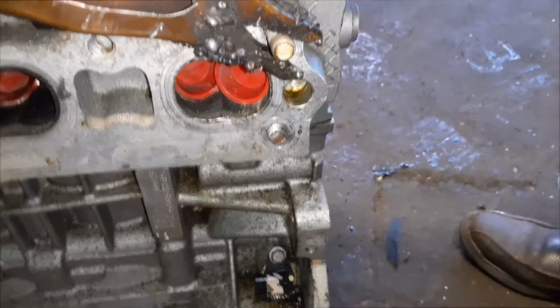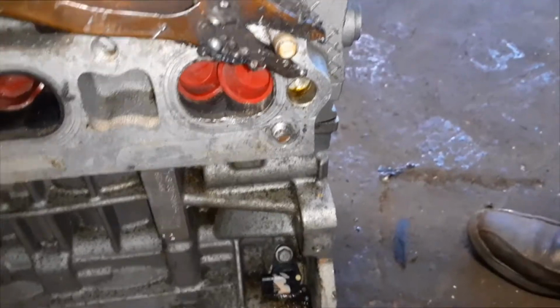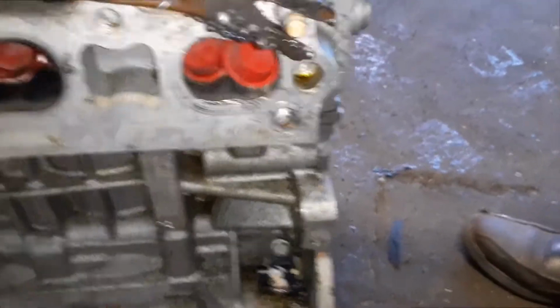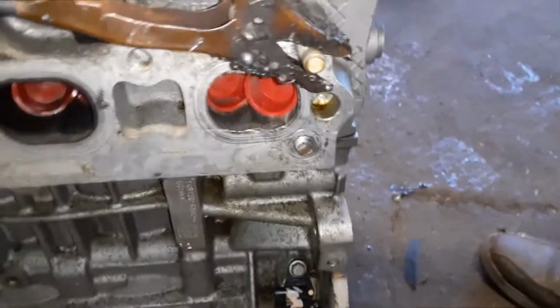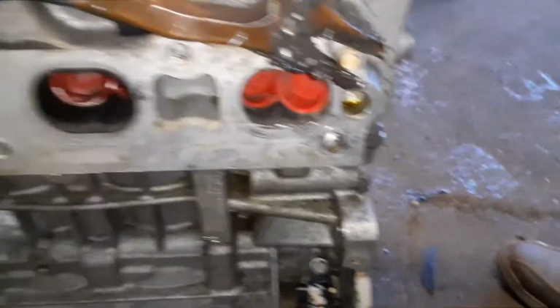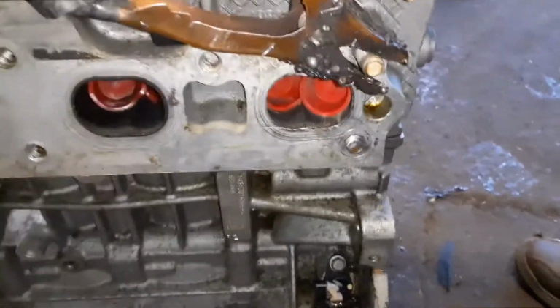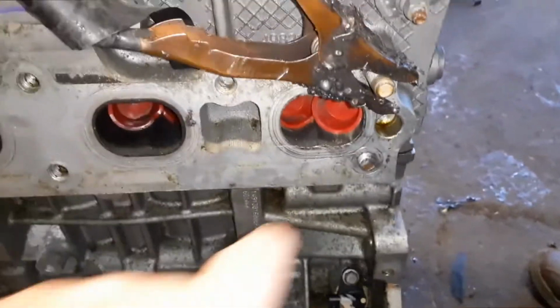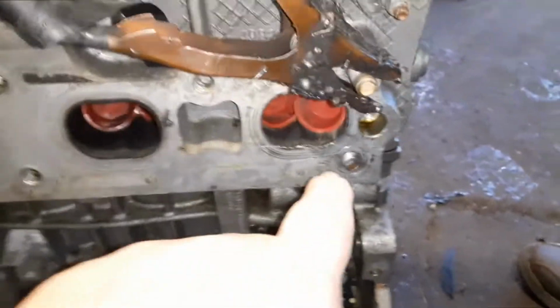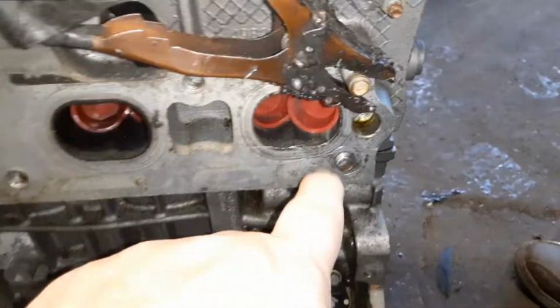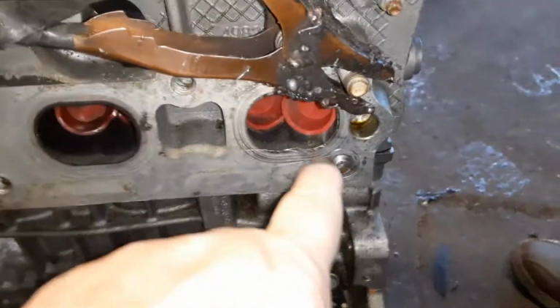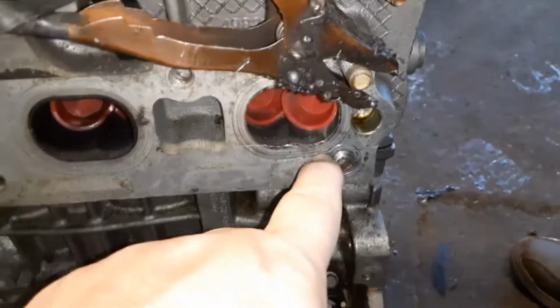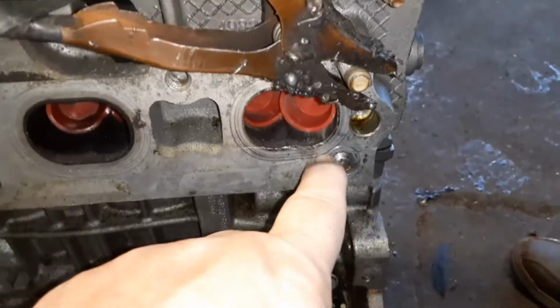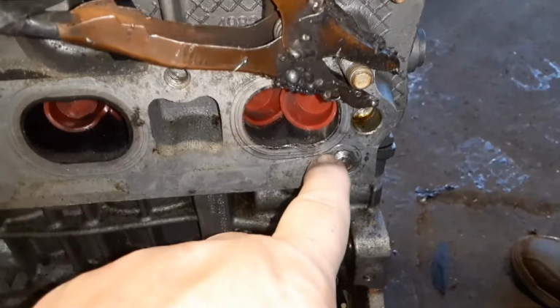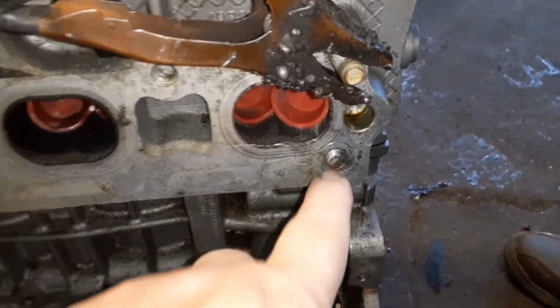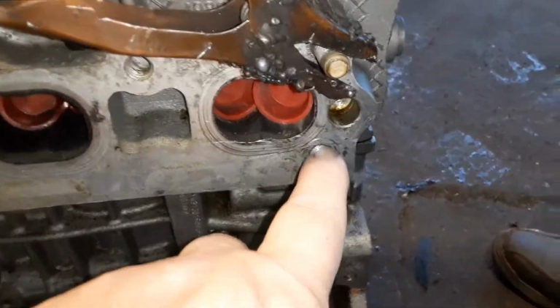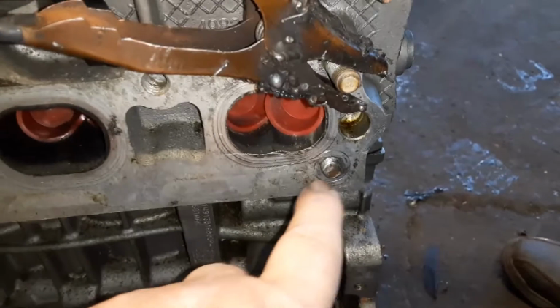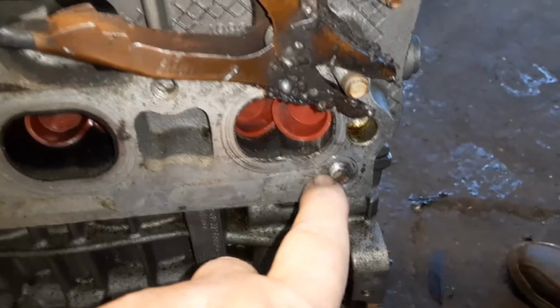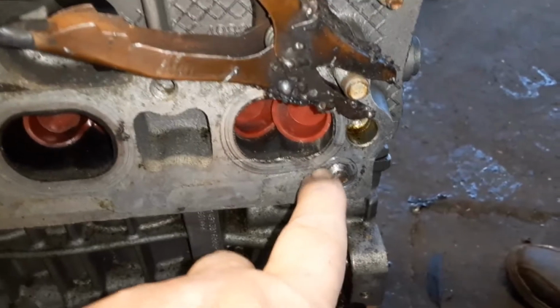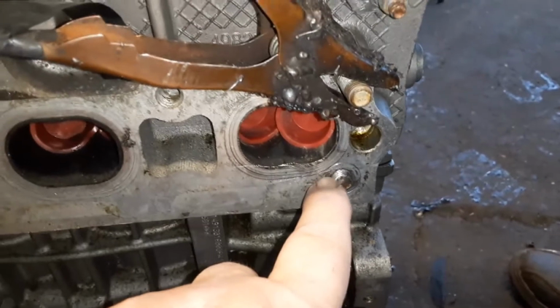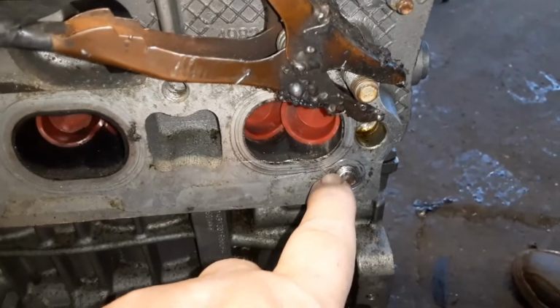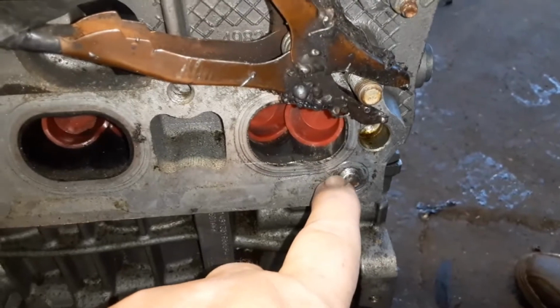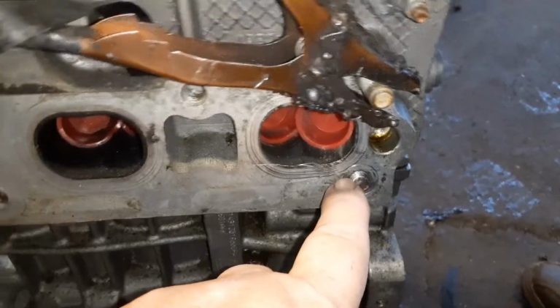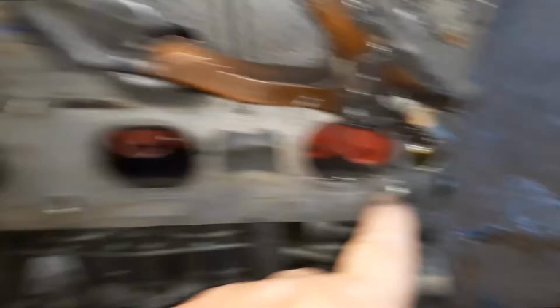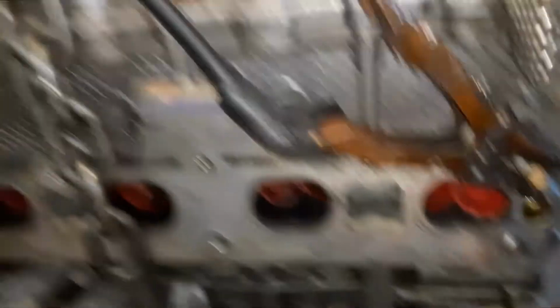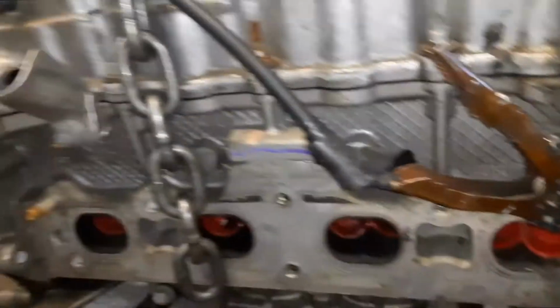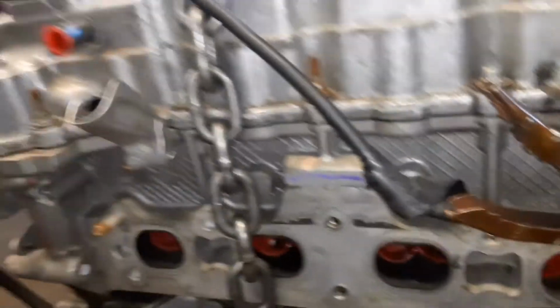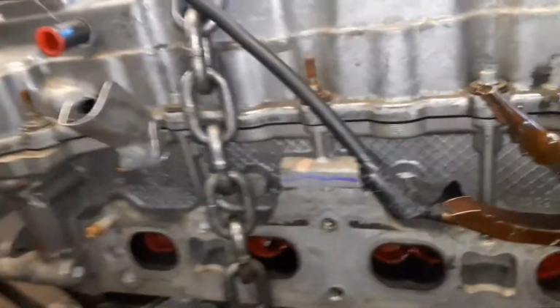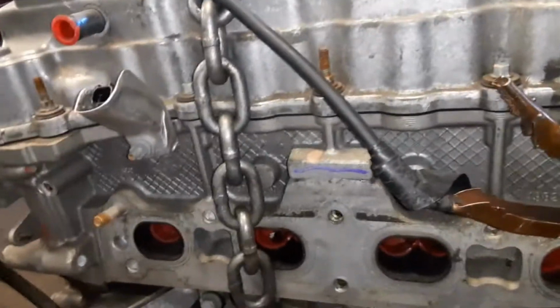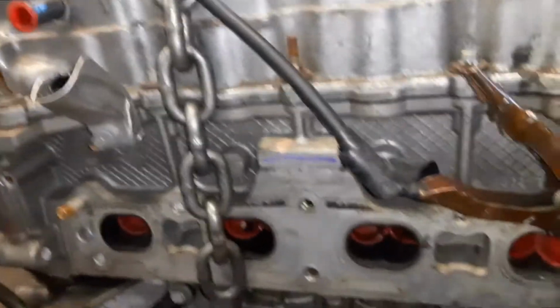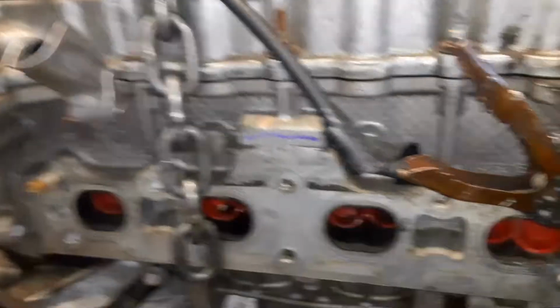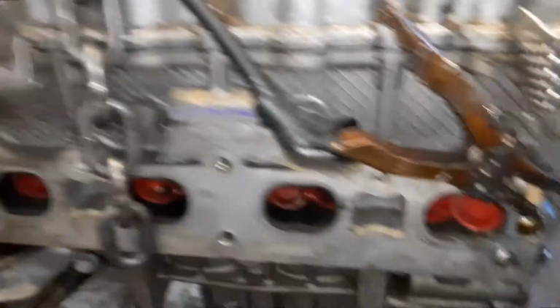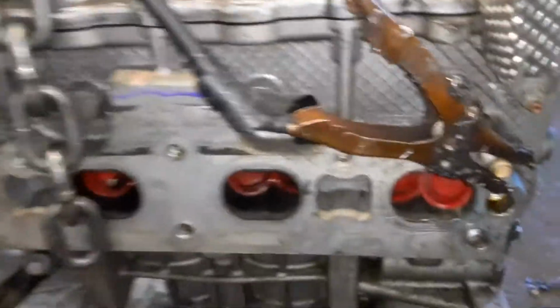Joe Beermaster here. We have a broken stud and bolt in an engine block. I'm going to show you how to get it out.